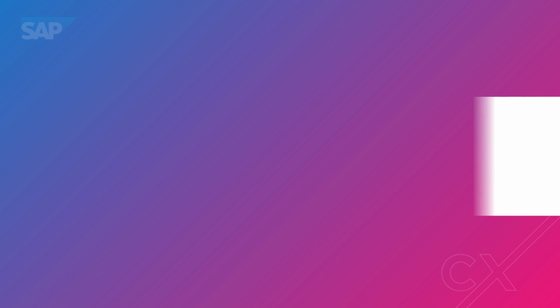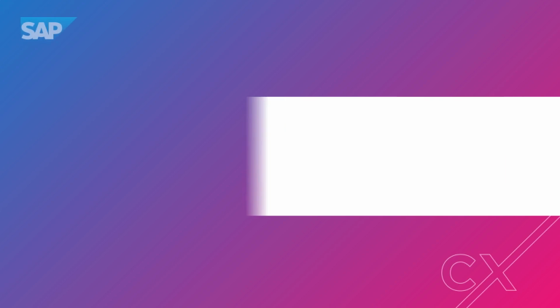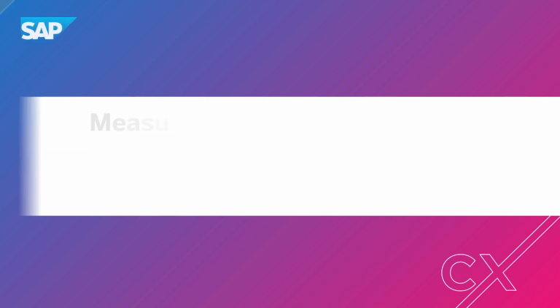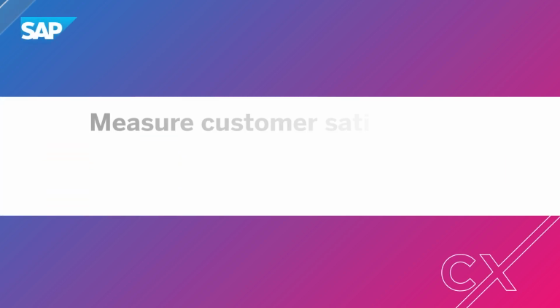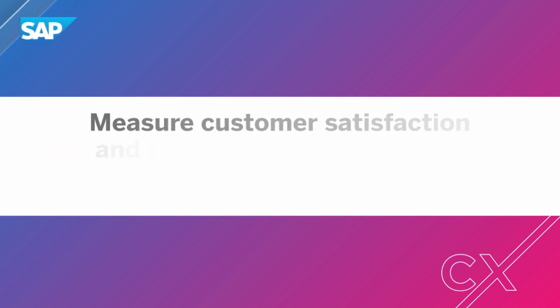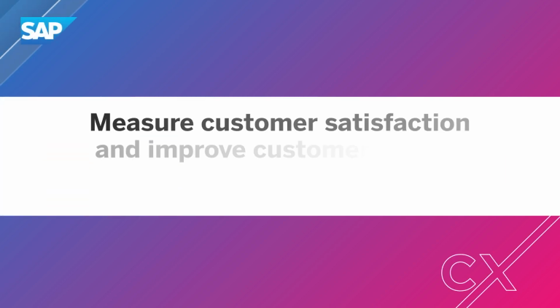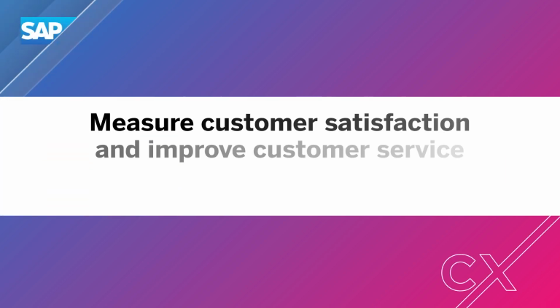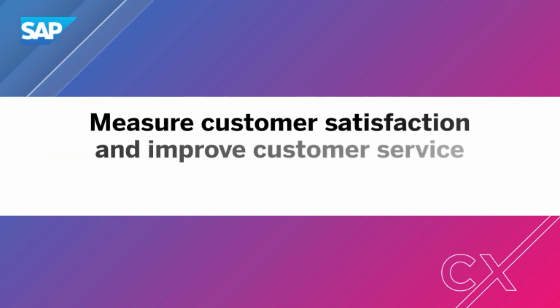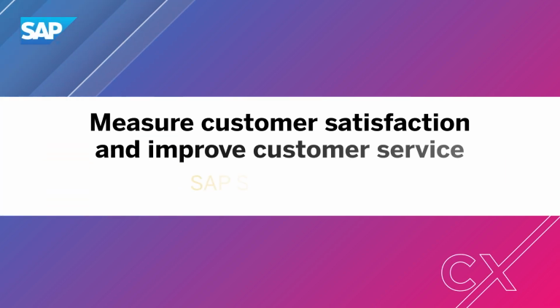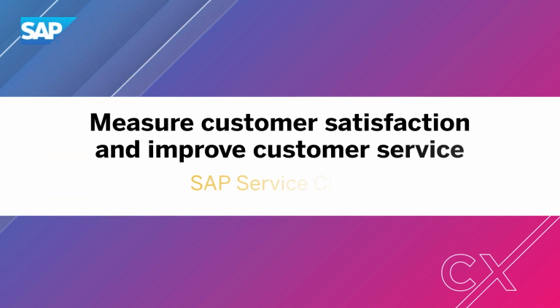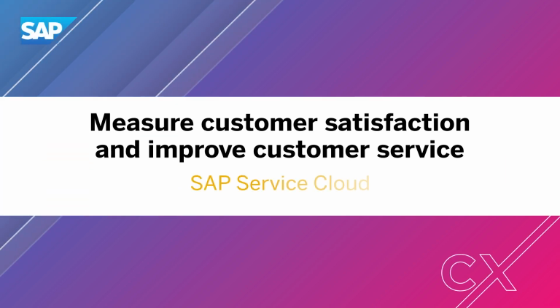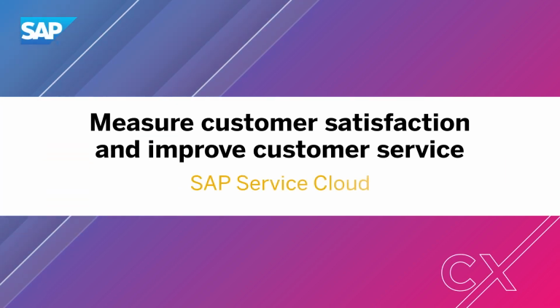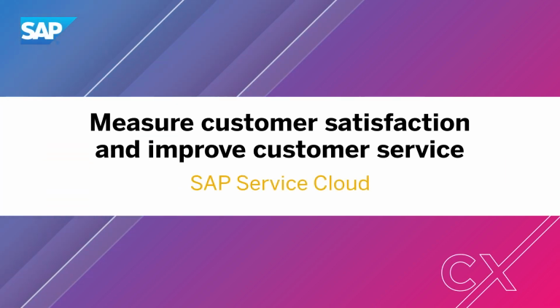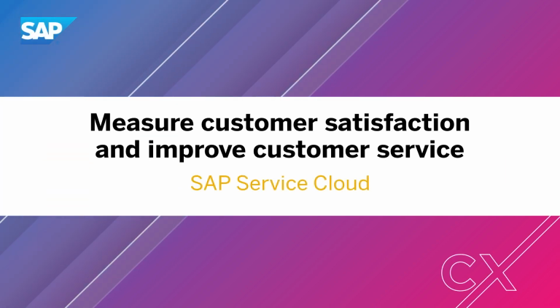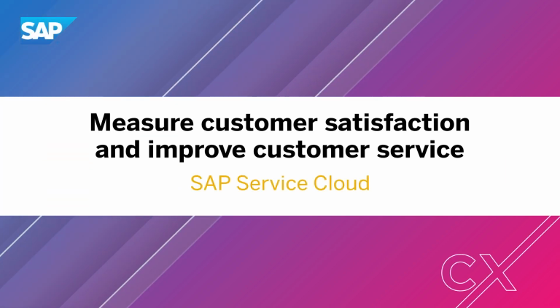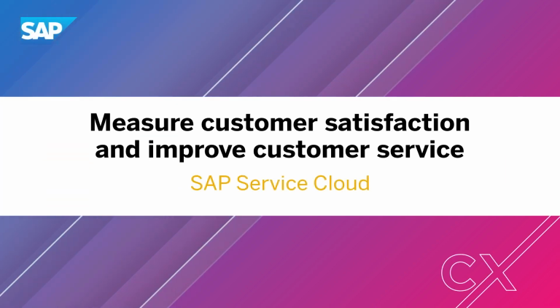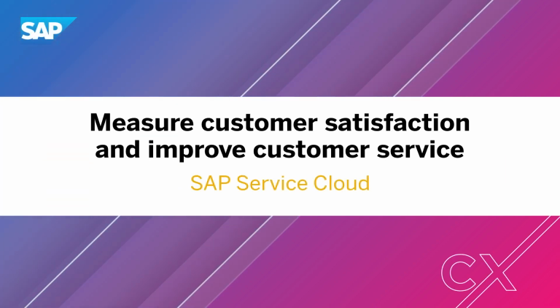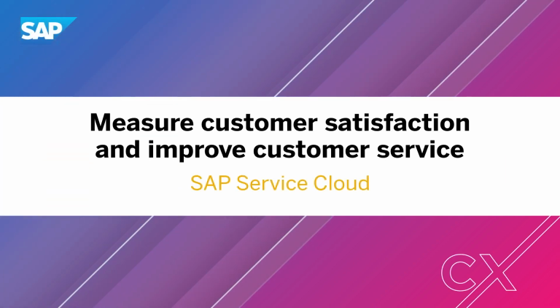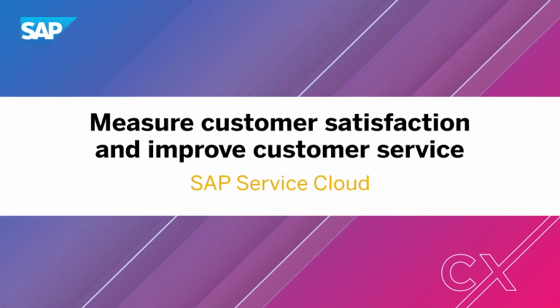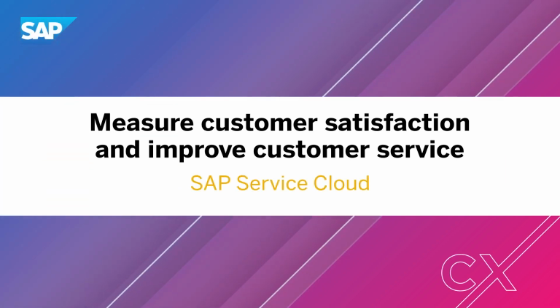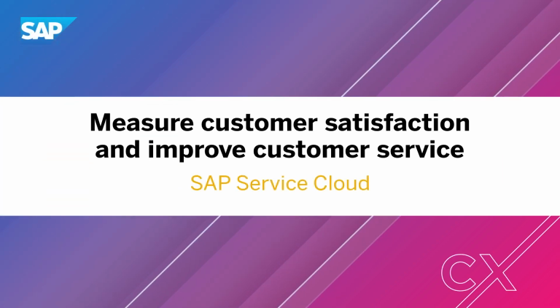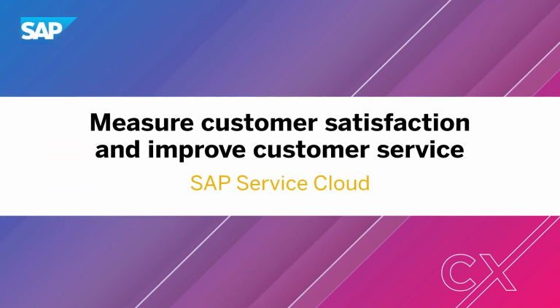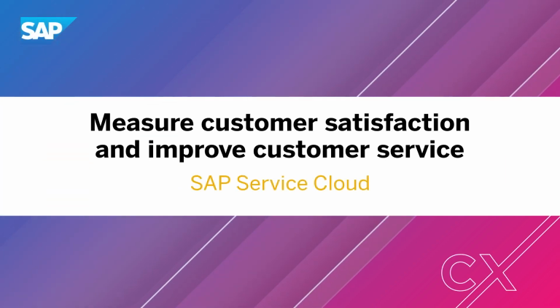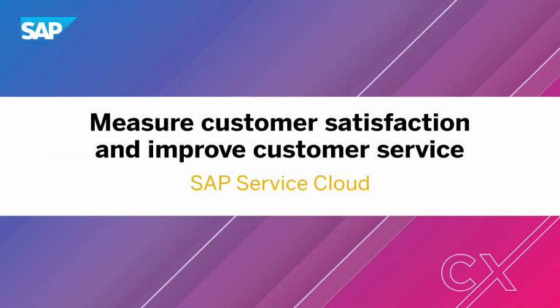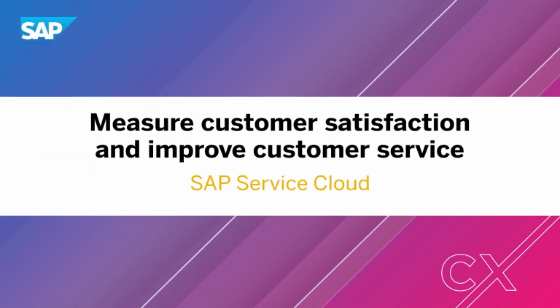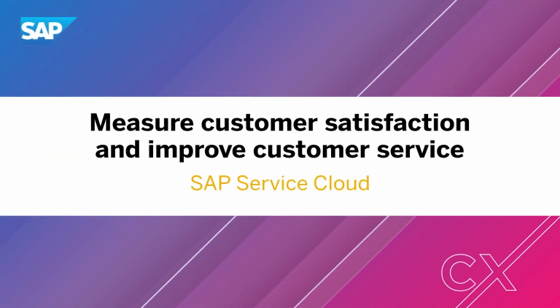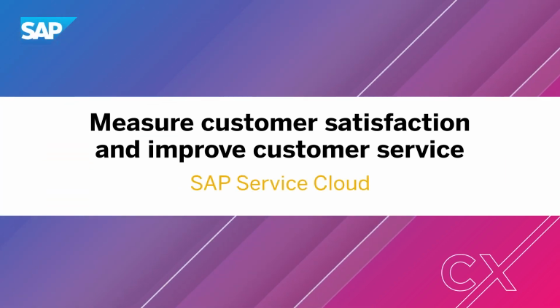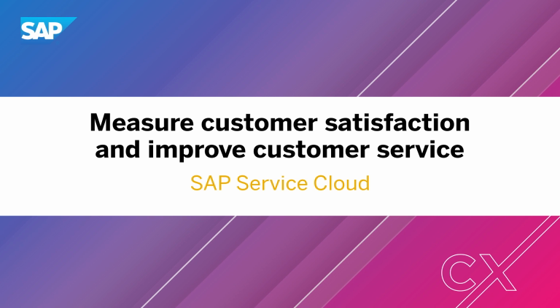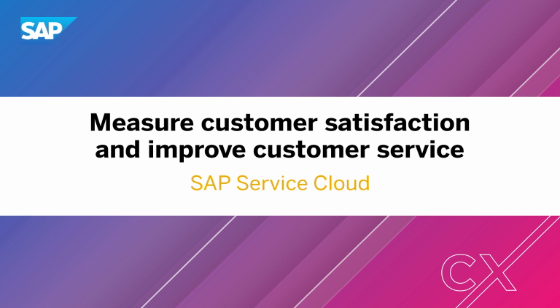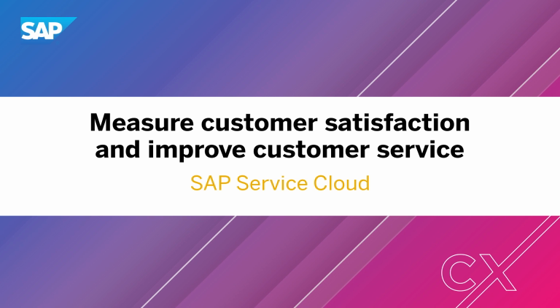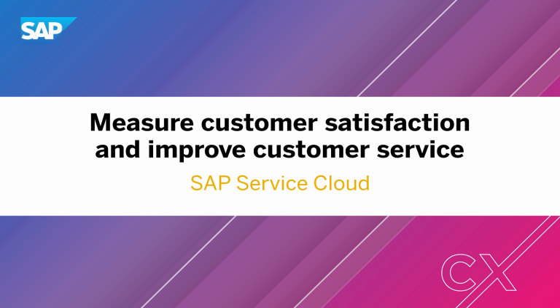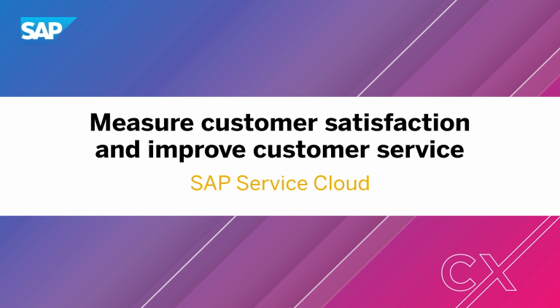Managing your service teams with real-time data is easier than ever before. Let's look at an example.